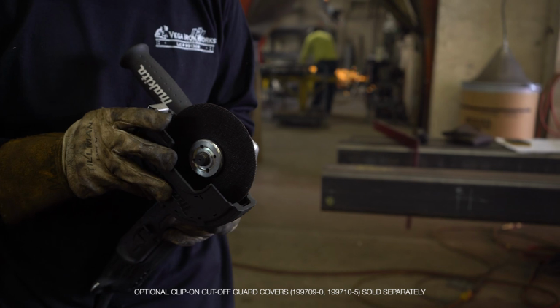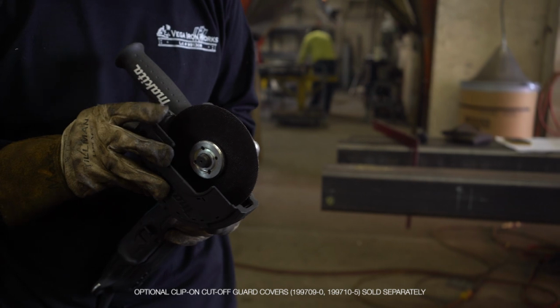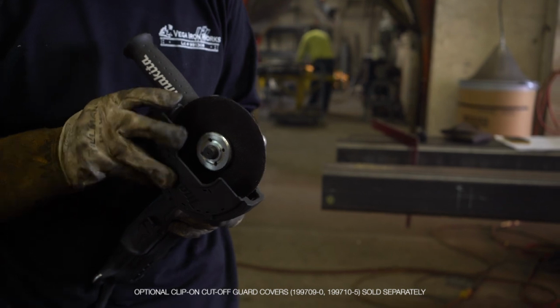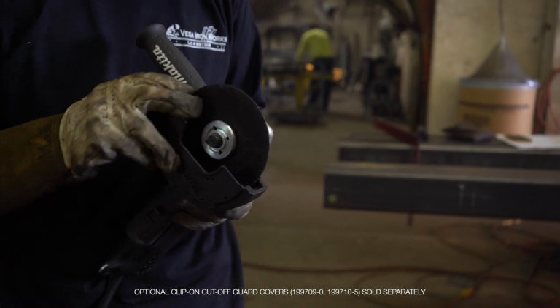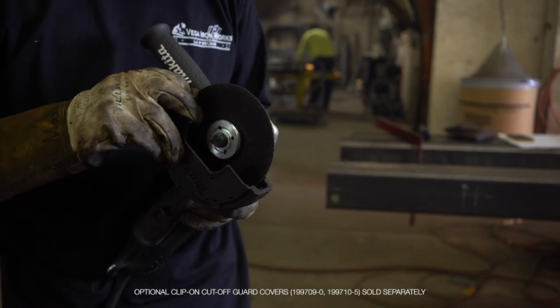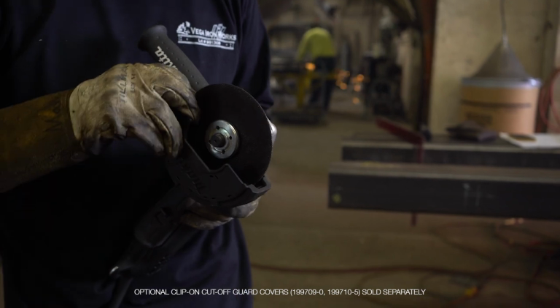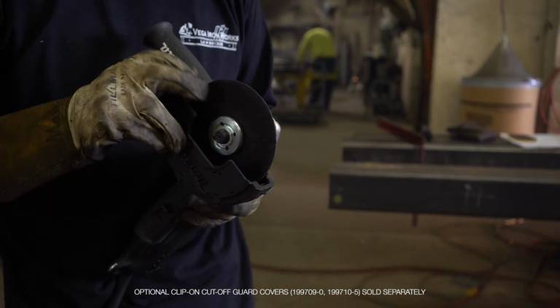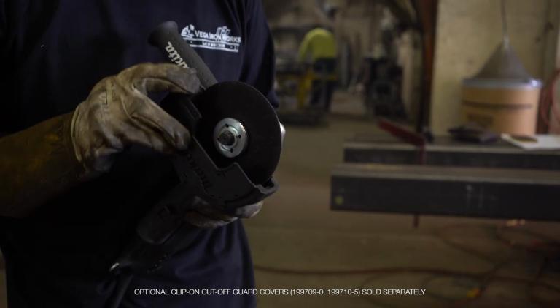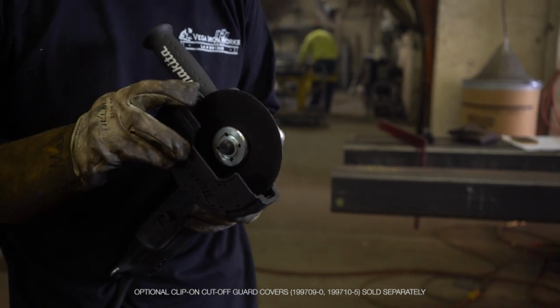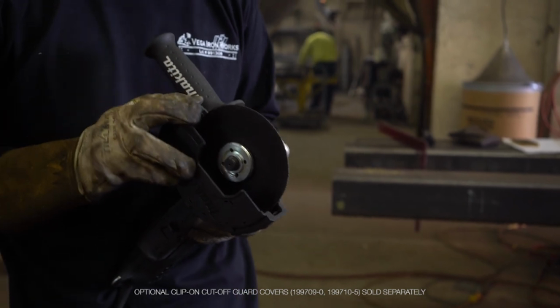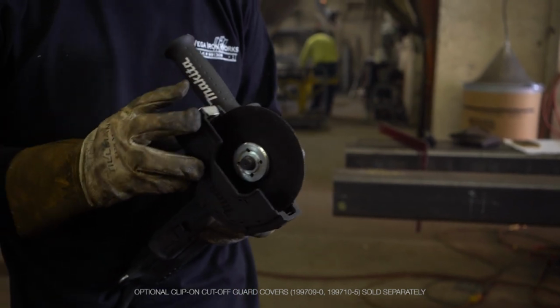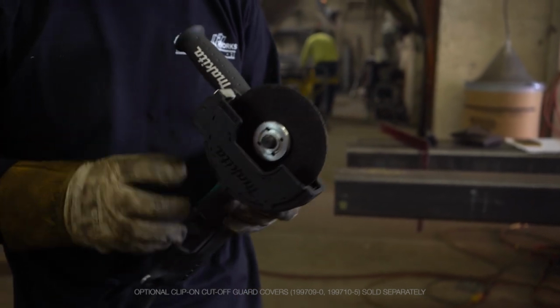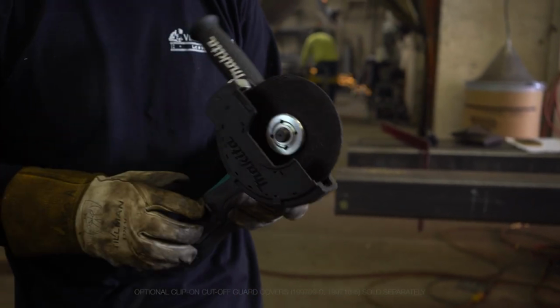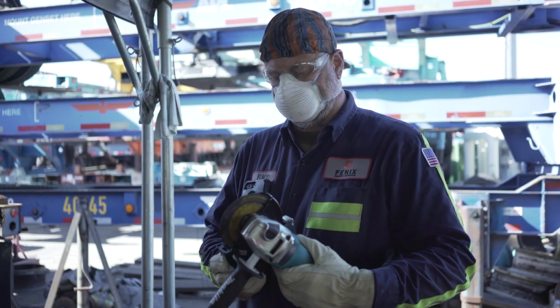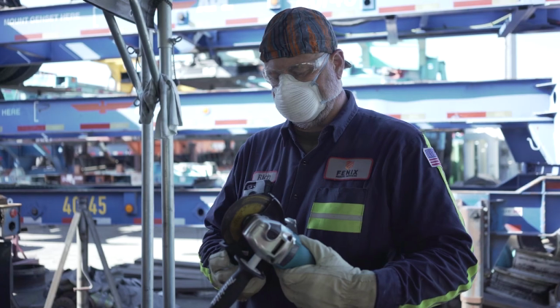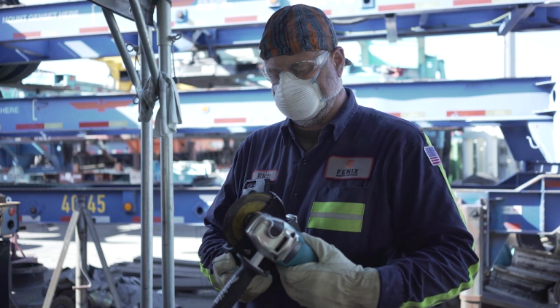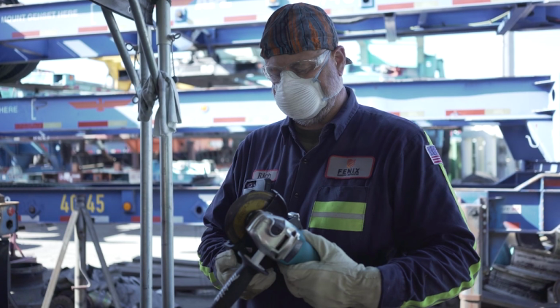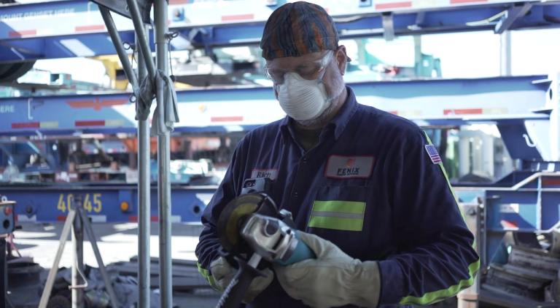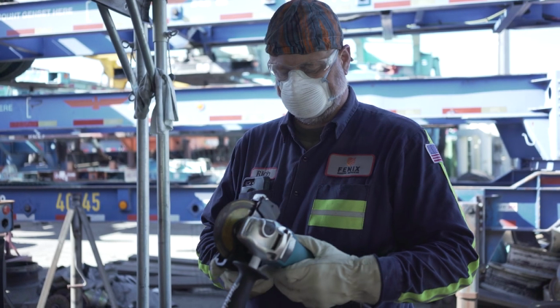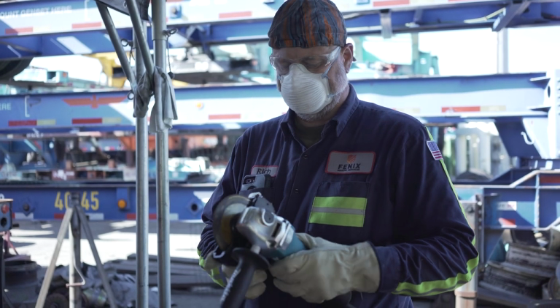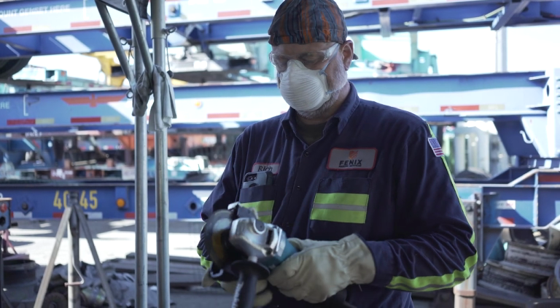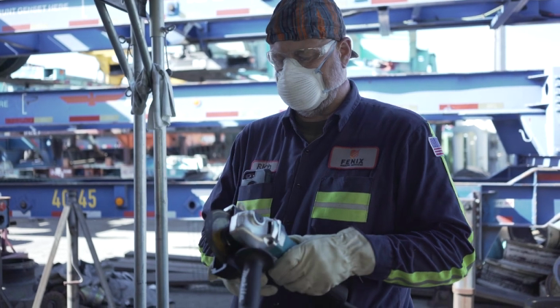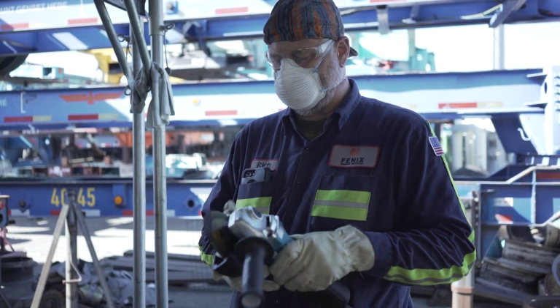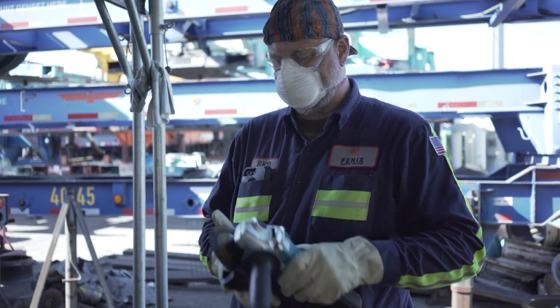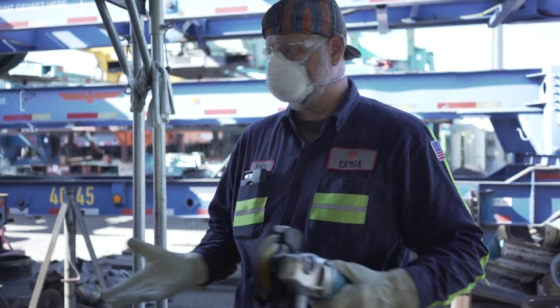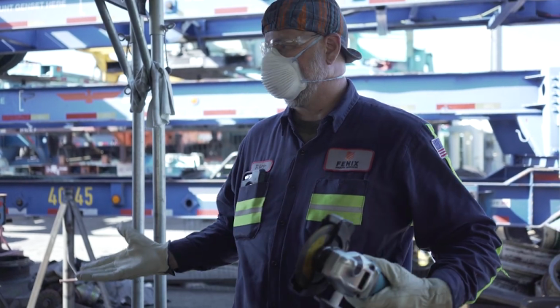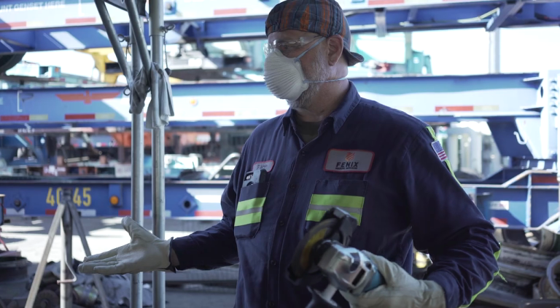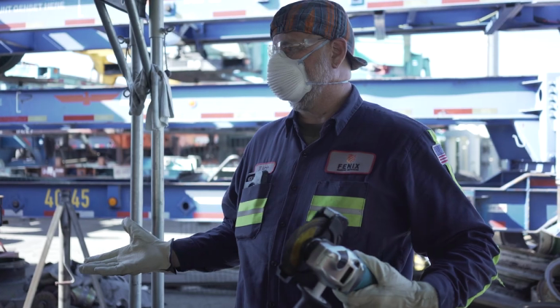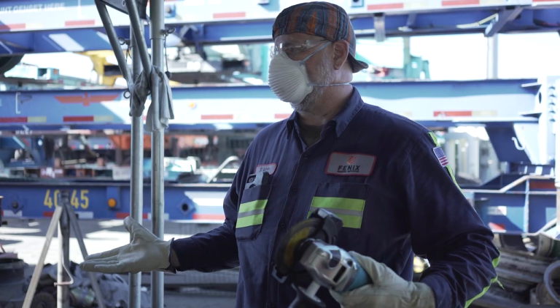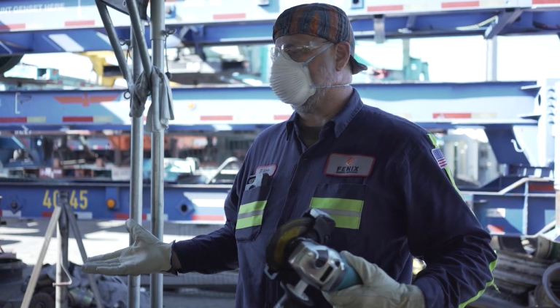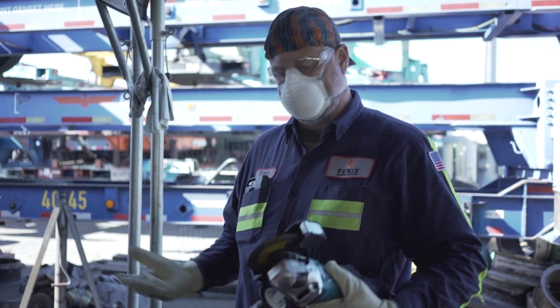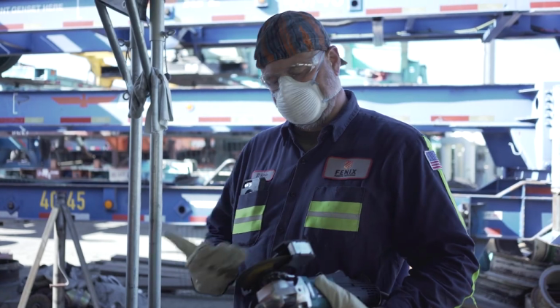It's not difficult — no one's going to have trouble using it. I mean, literally it goes on. It's that simple.